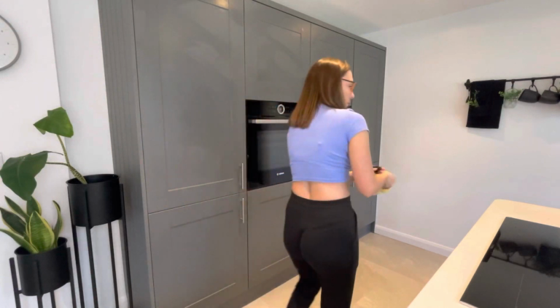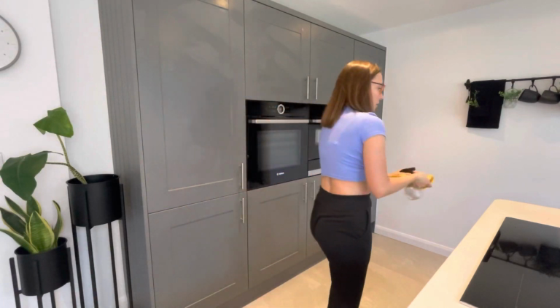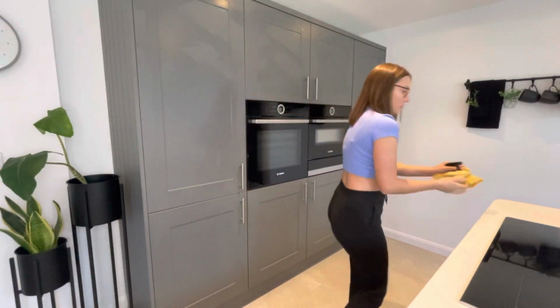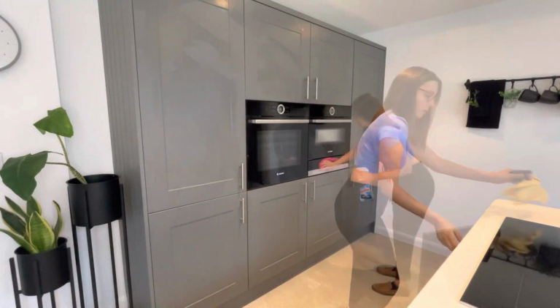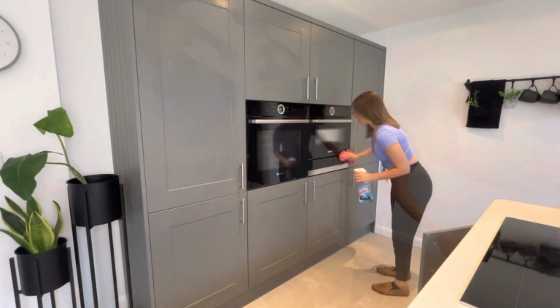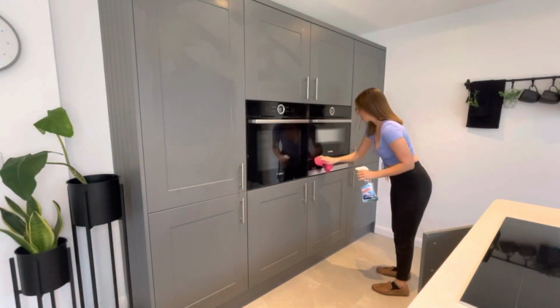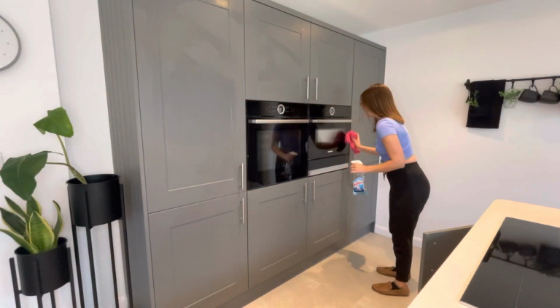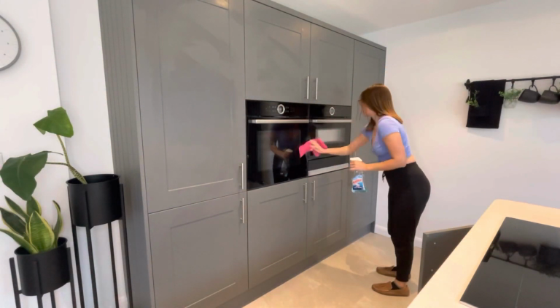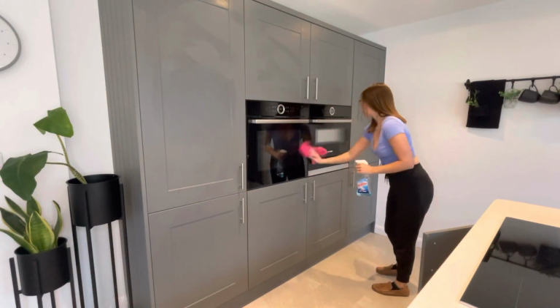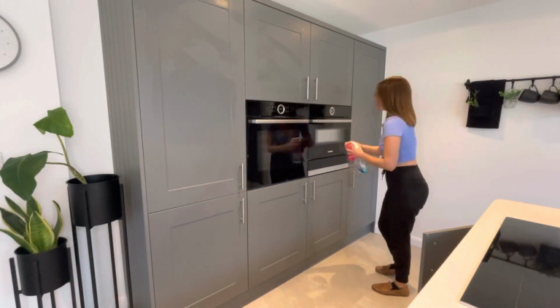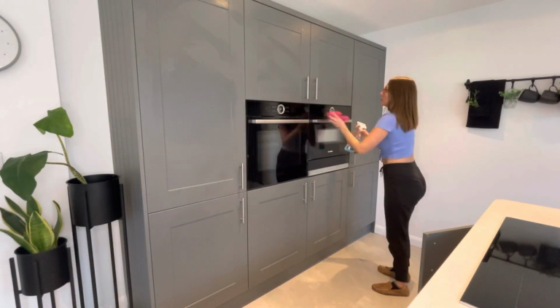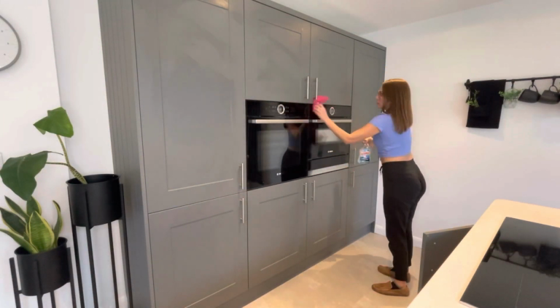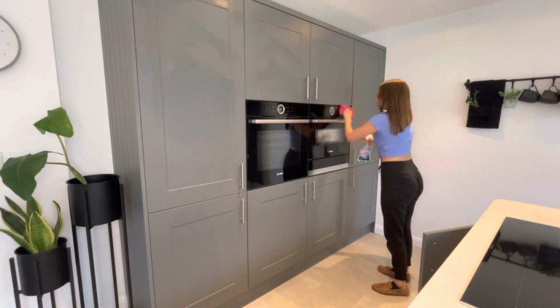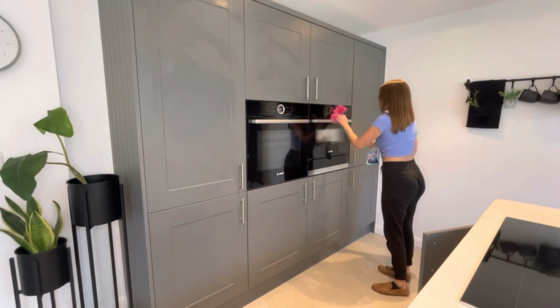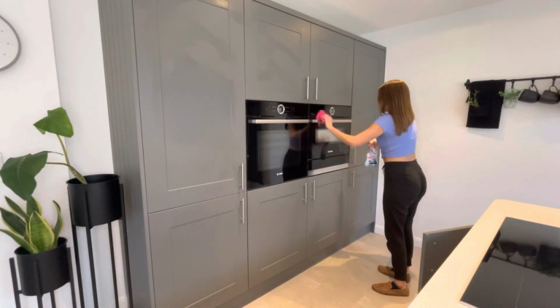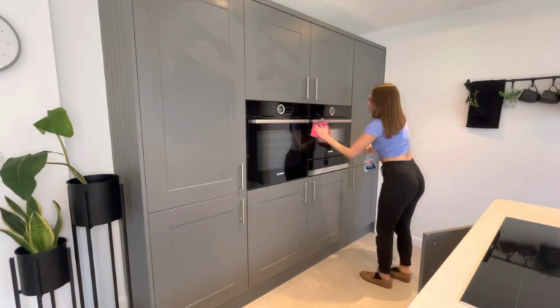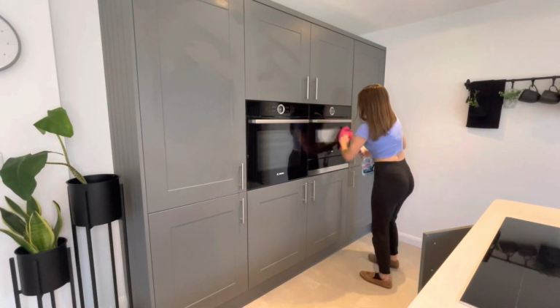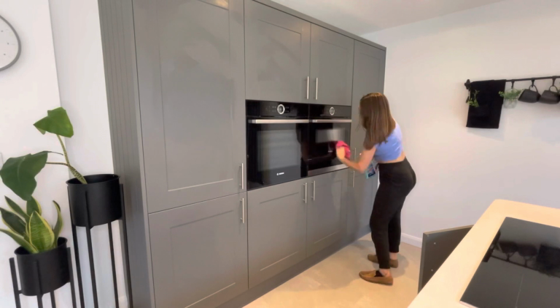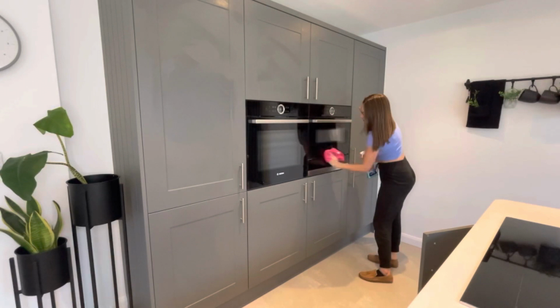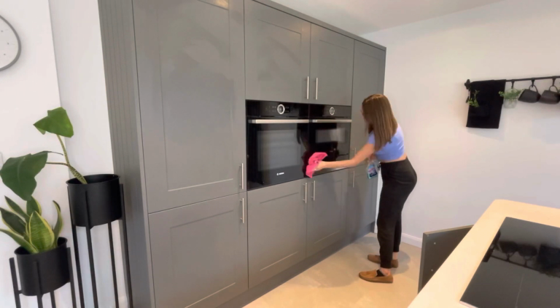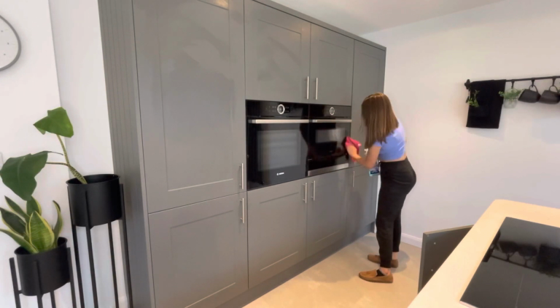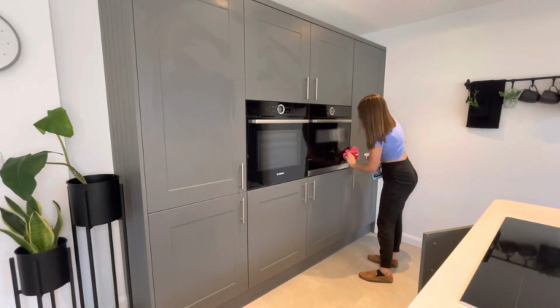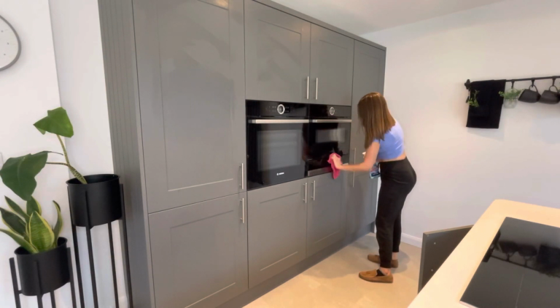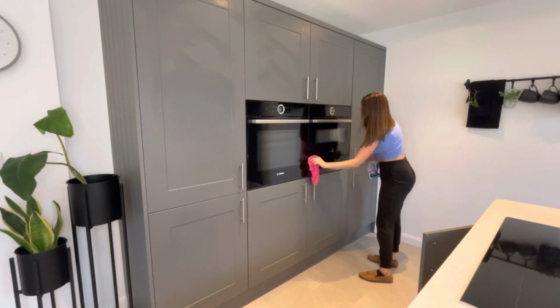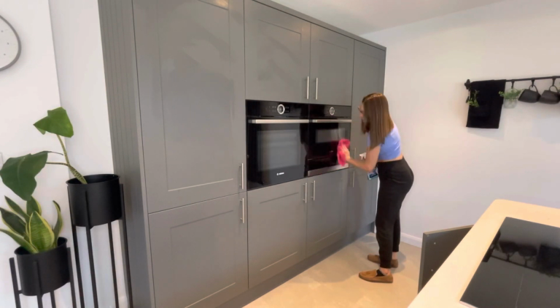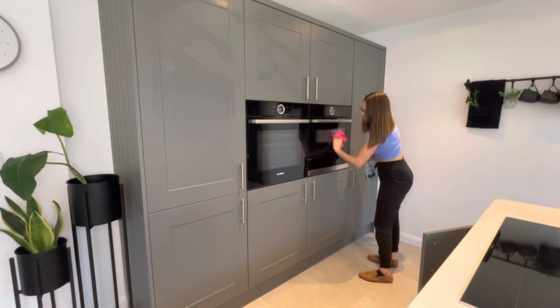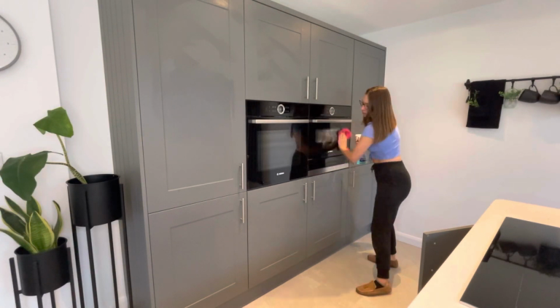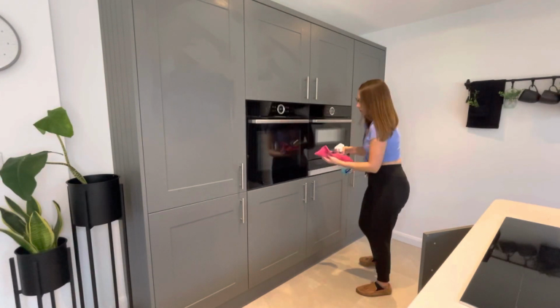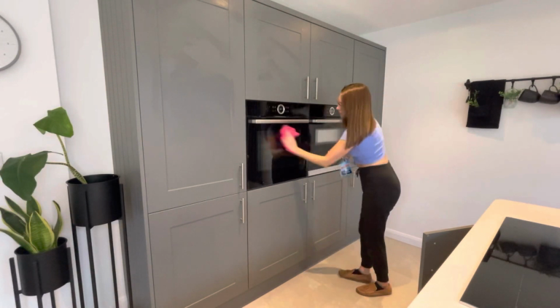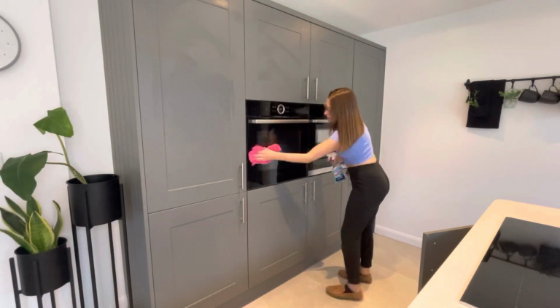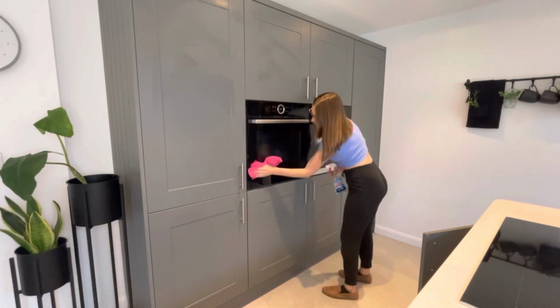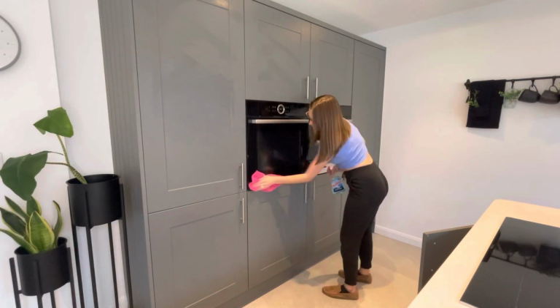Then going in with my glass cleaner and Minky glass cloth to wipe the fronts of the ovens again, just to get rid of any fingerprints or smears.